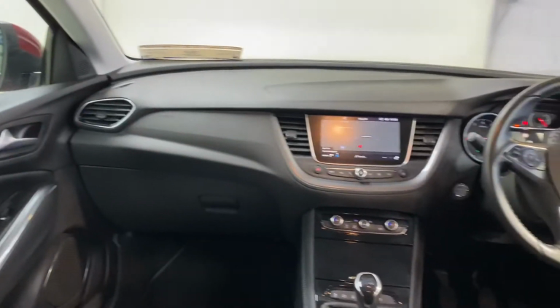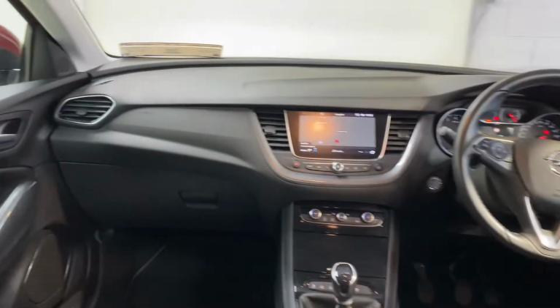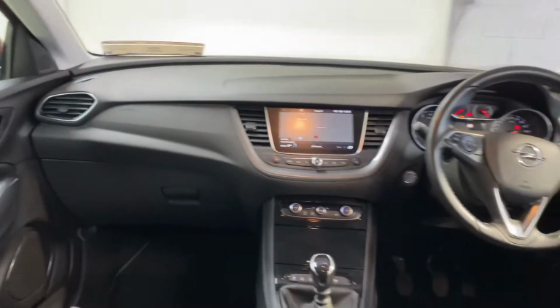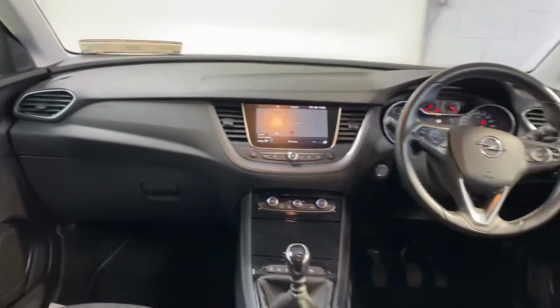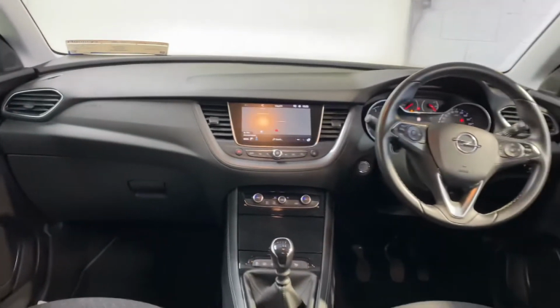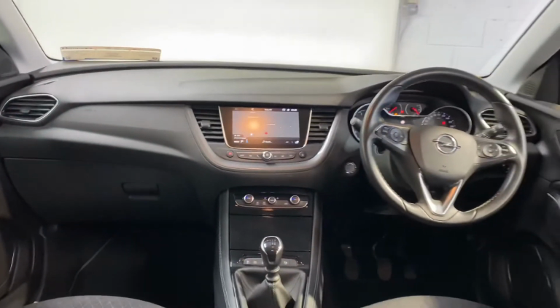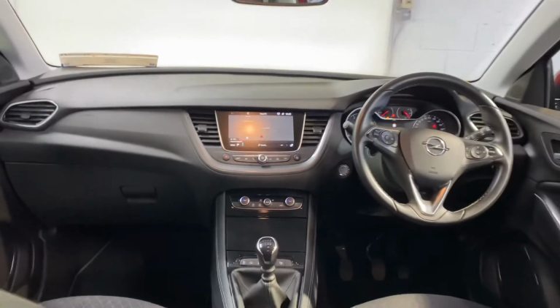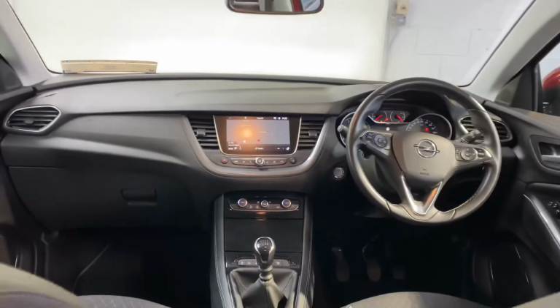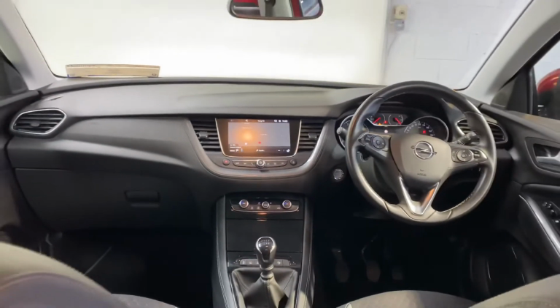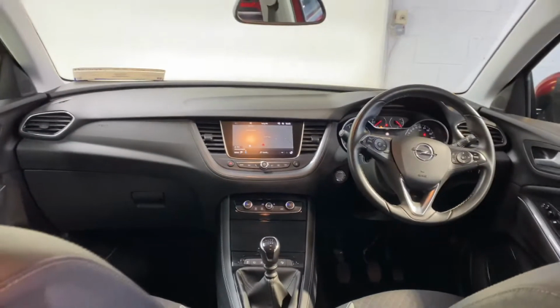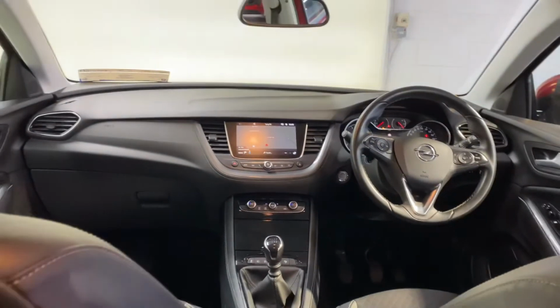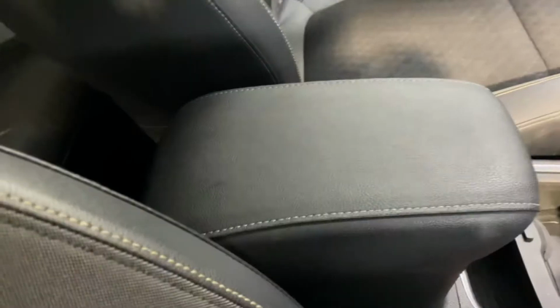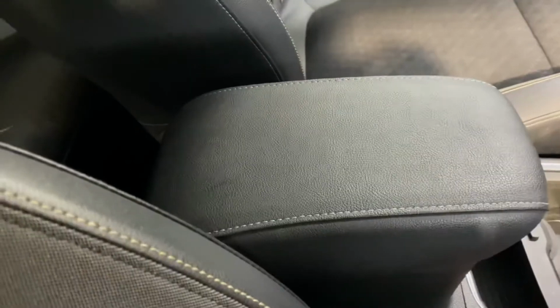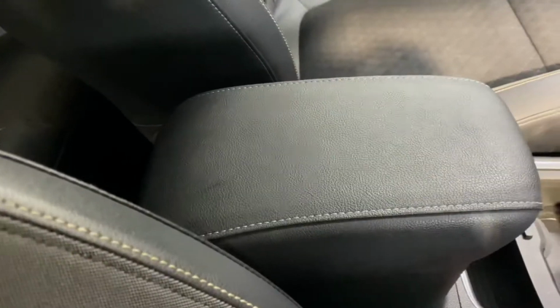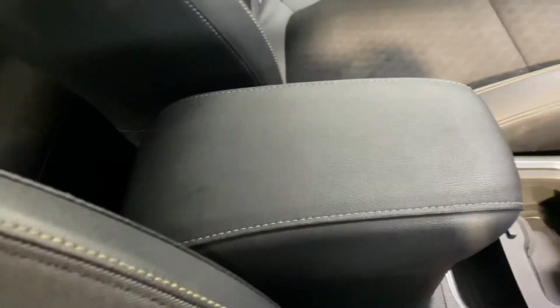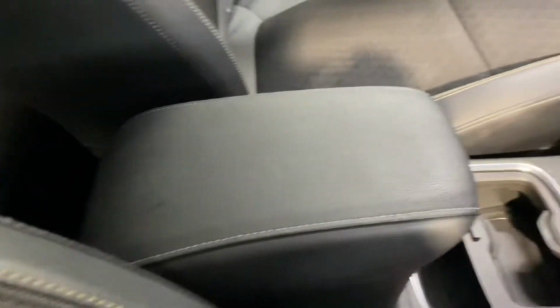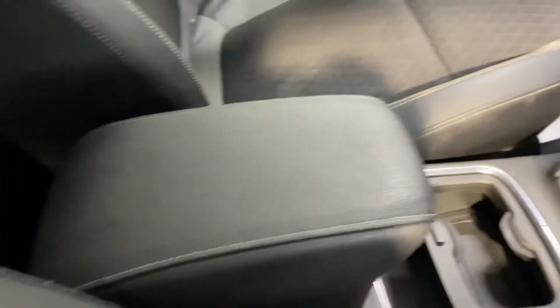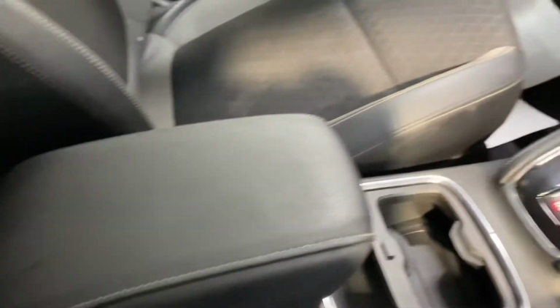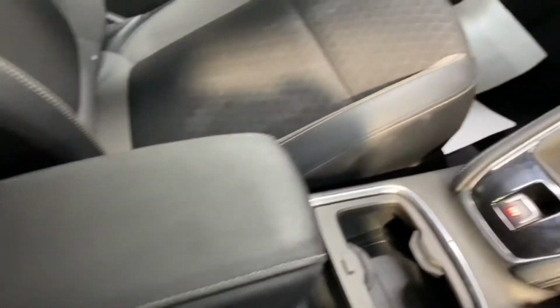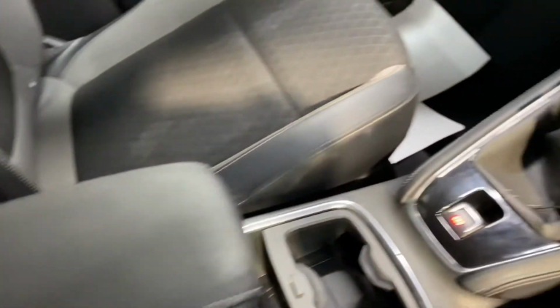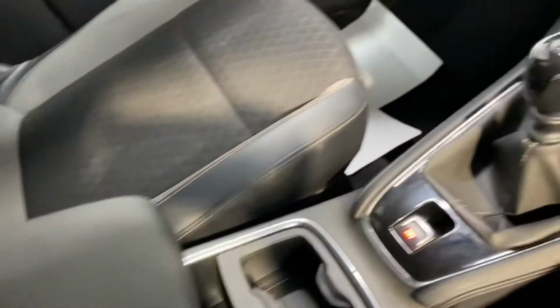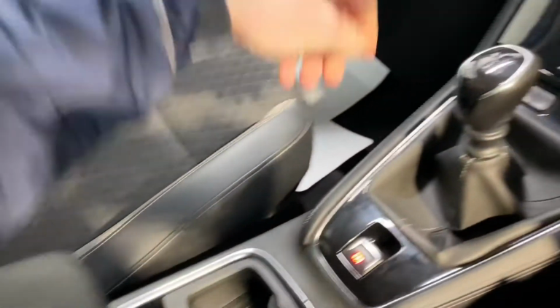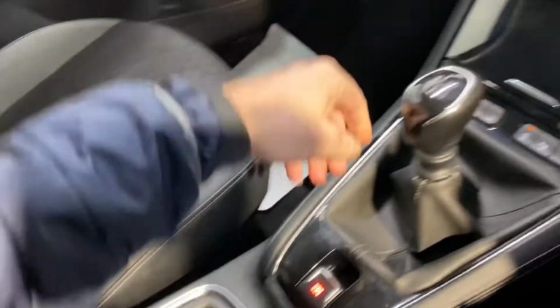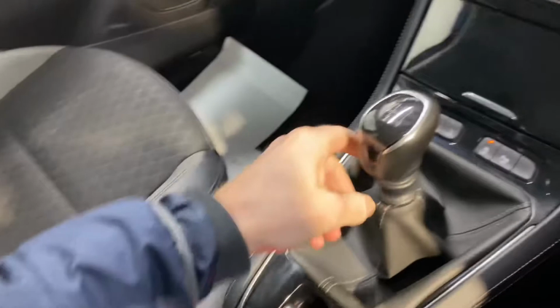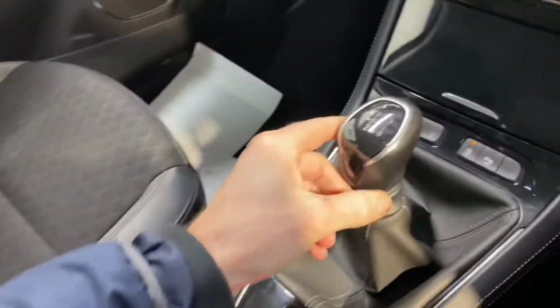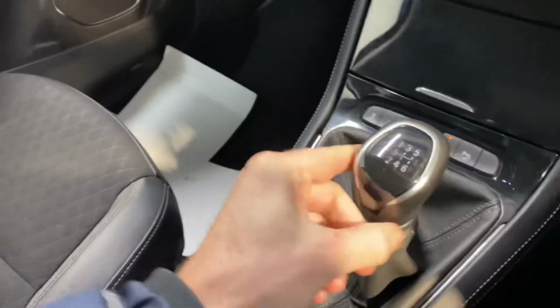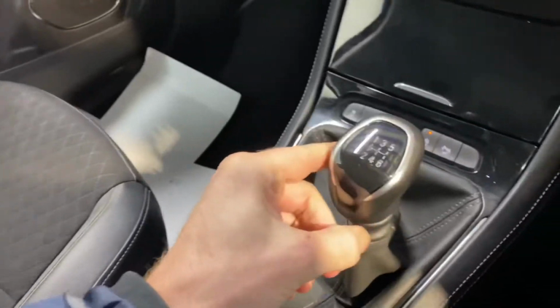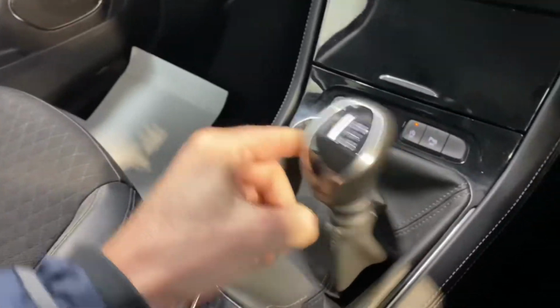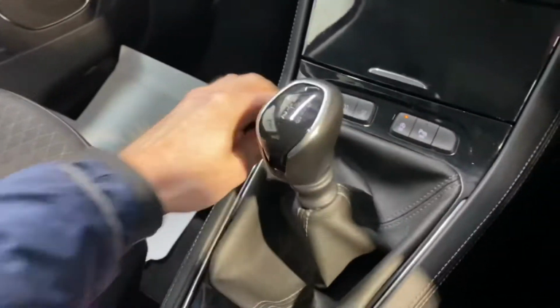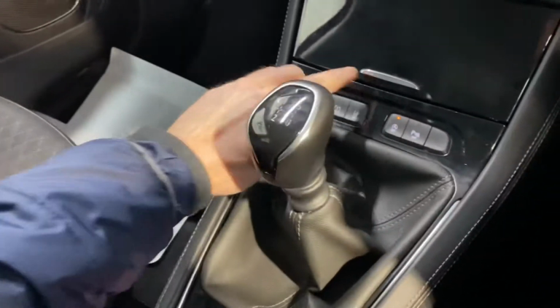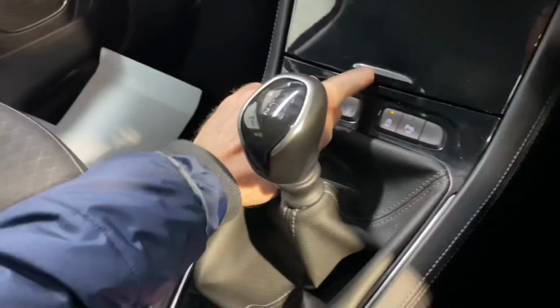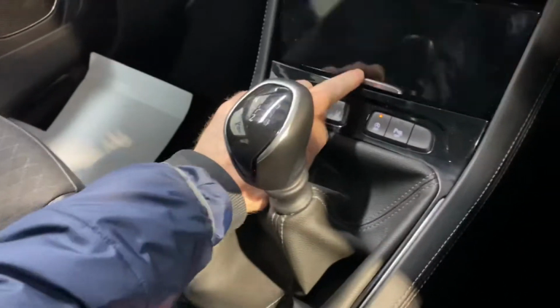This car has the 1.2 litre turbo petrol engine. It has all your usual storage space and cup holders, and a five-speed gearbox.